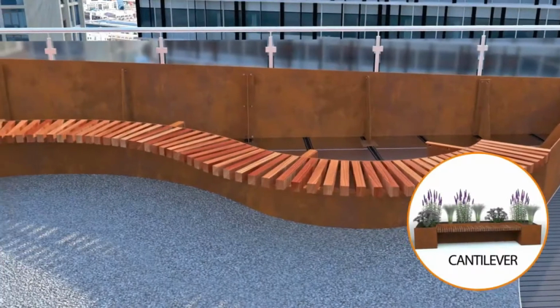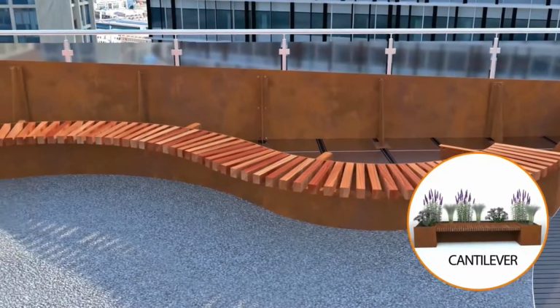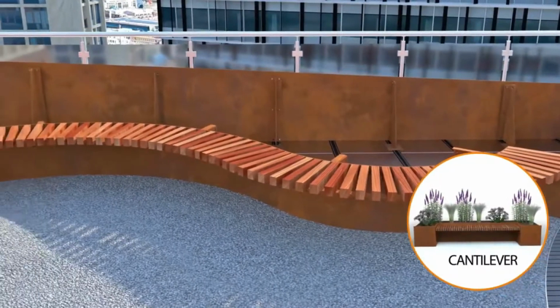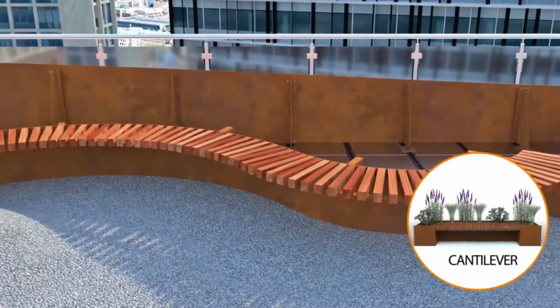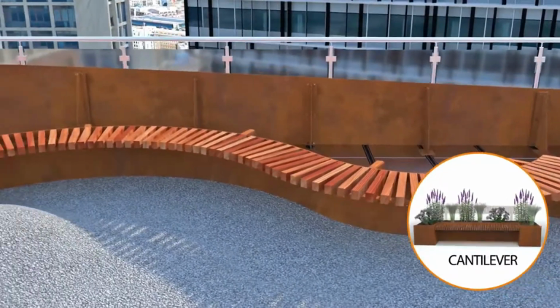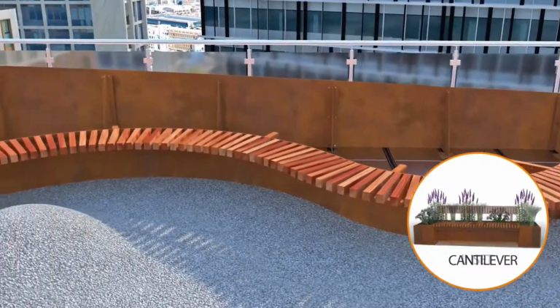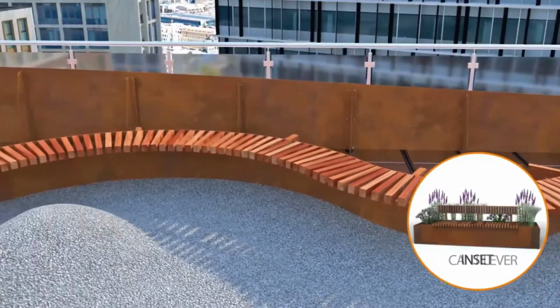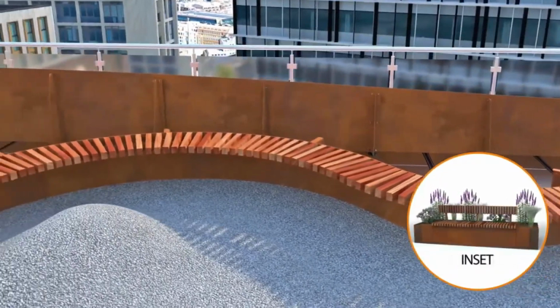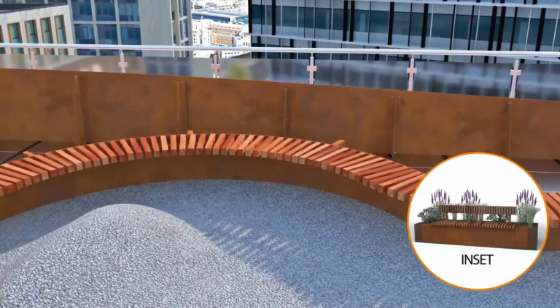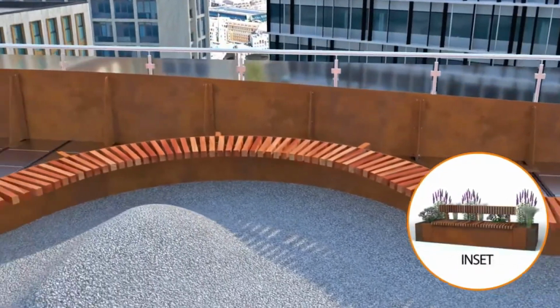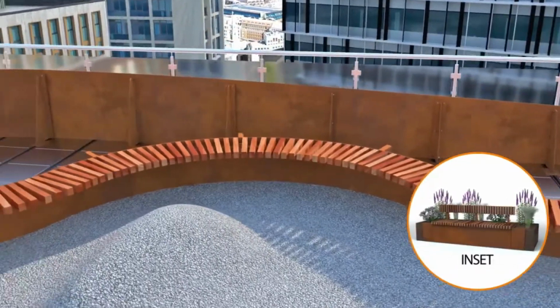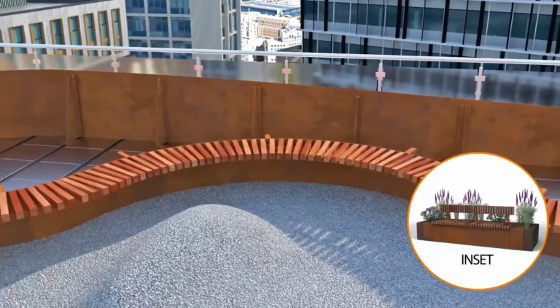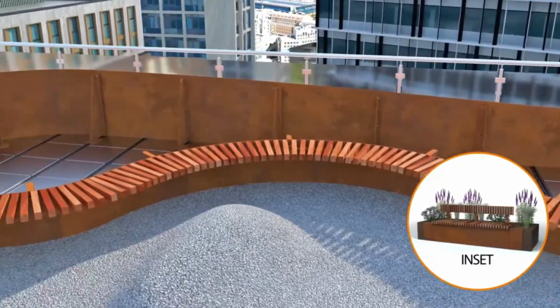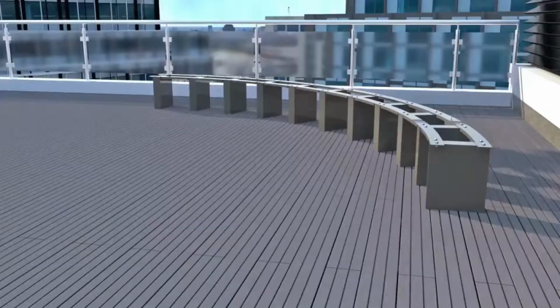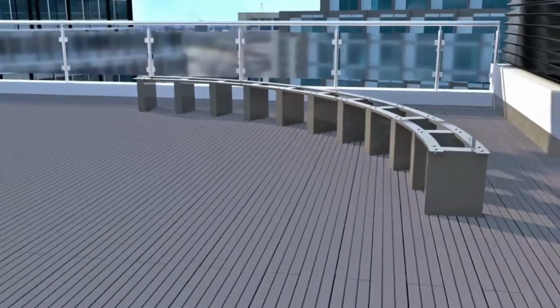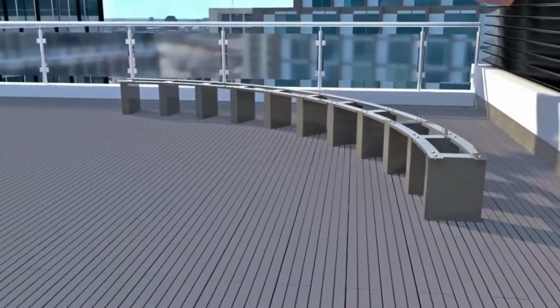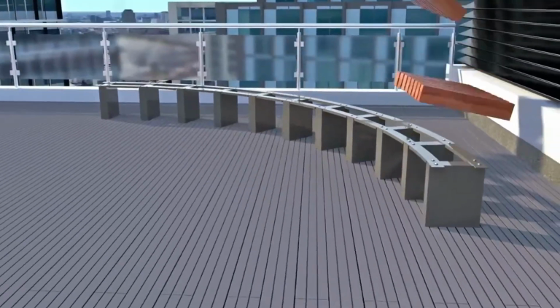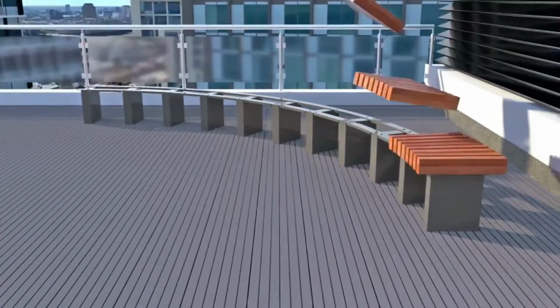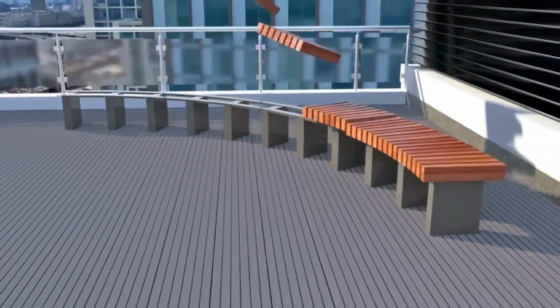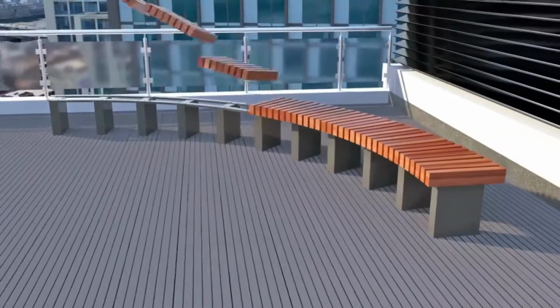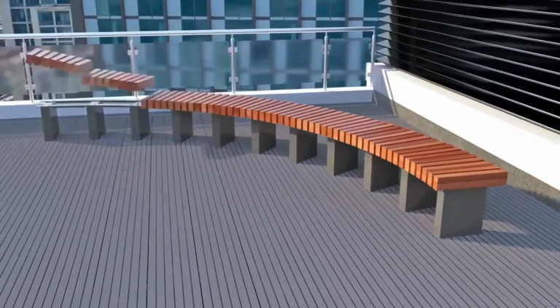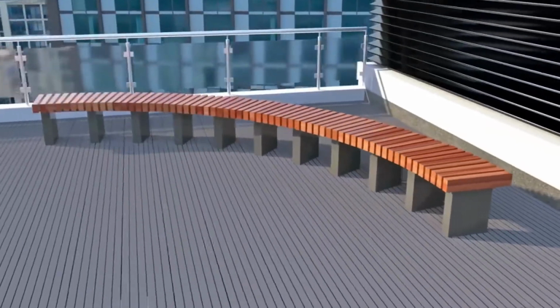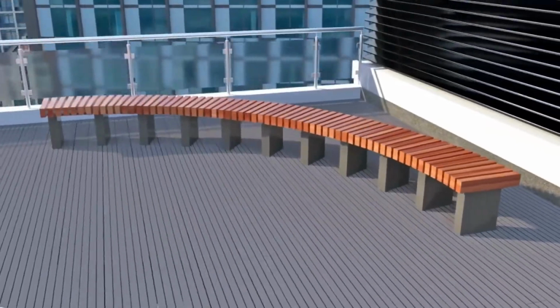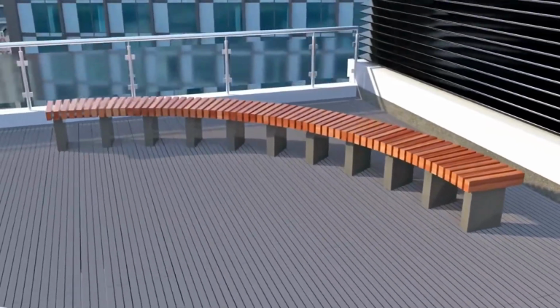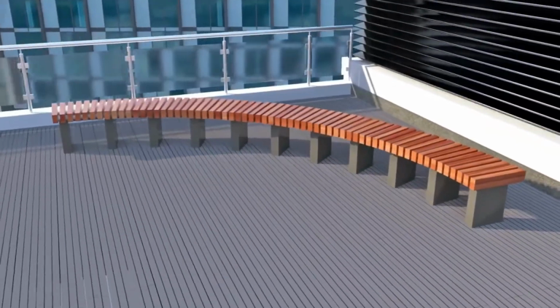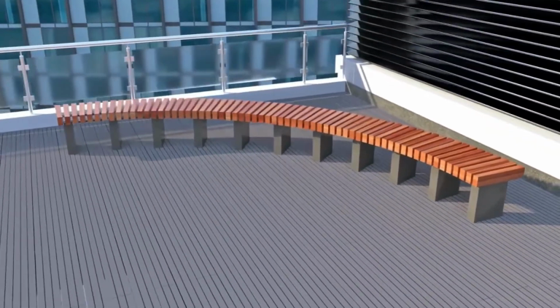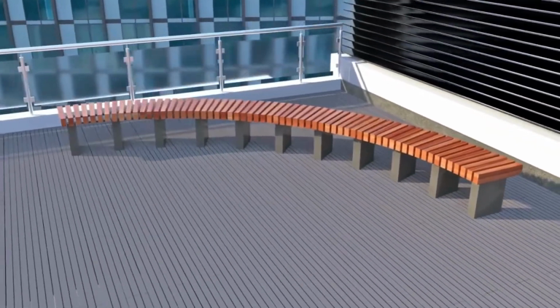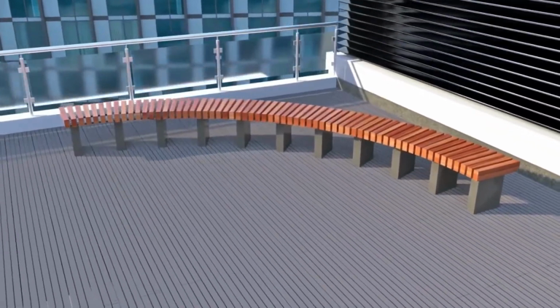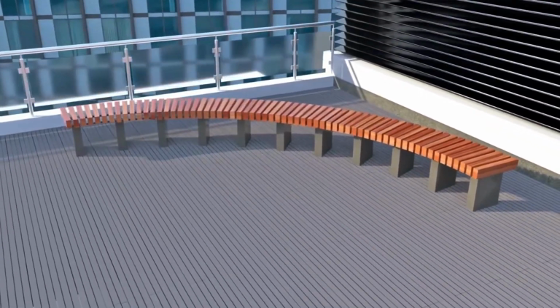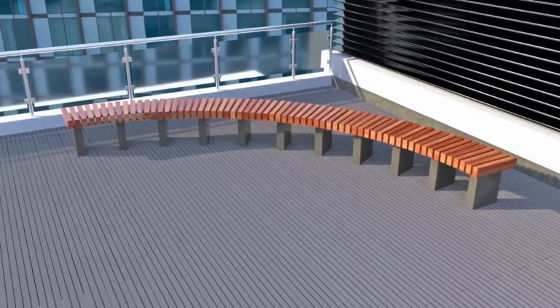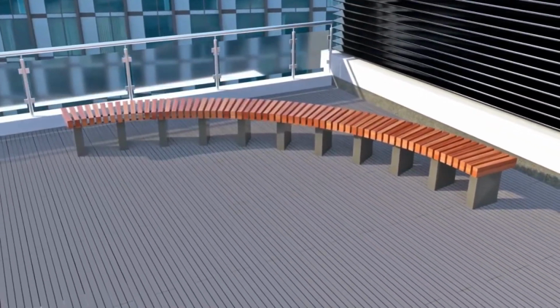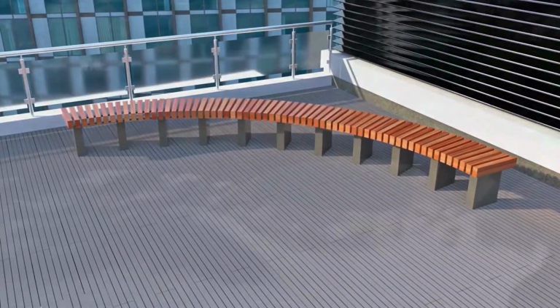Benches can be specified in both cantilever and inset configurations, or freestanding benches can be added to complement any space.